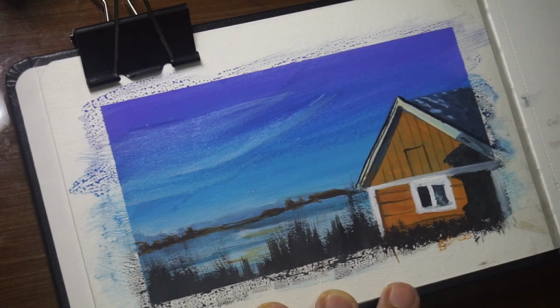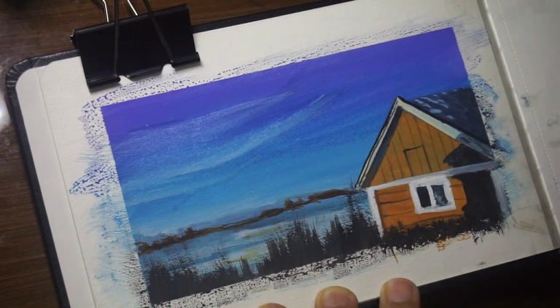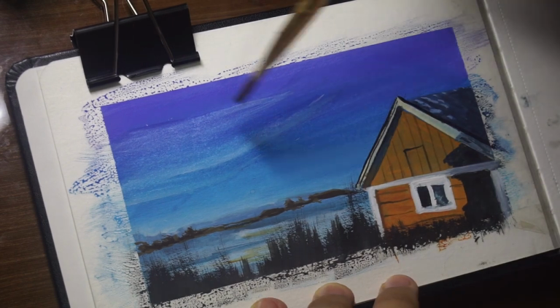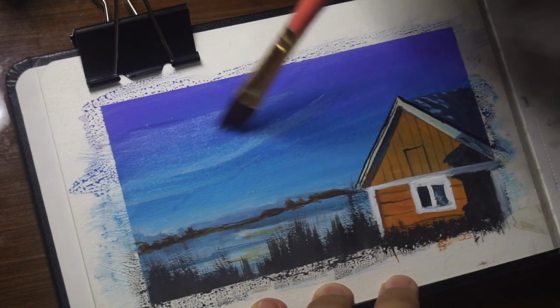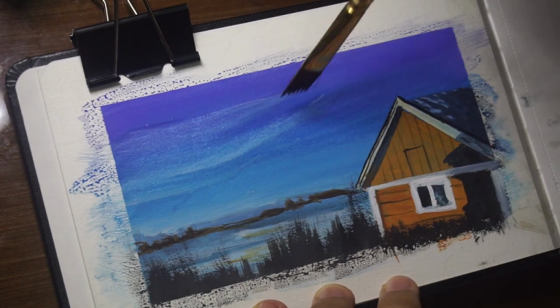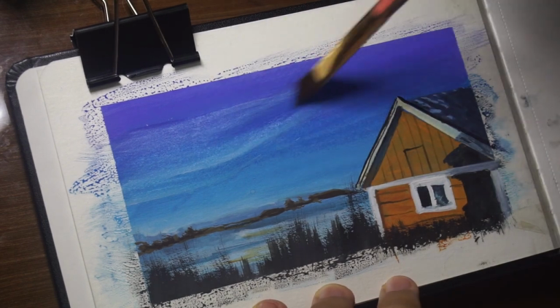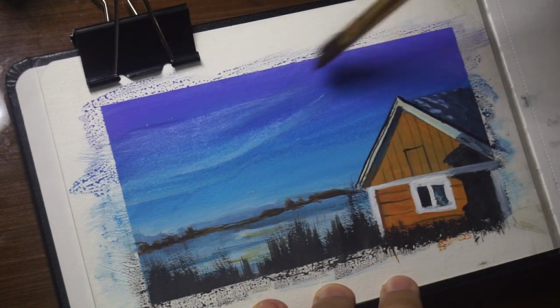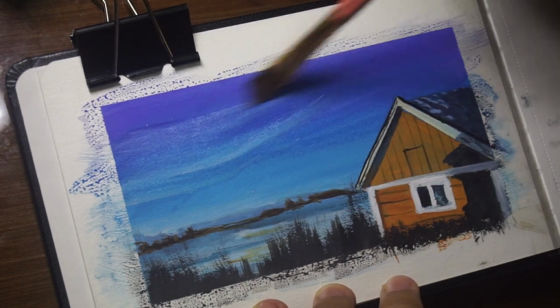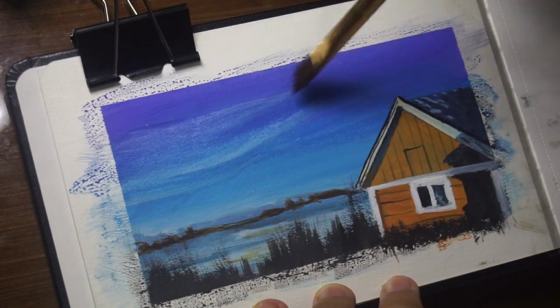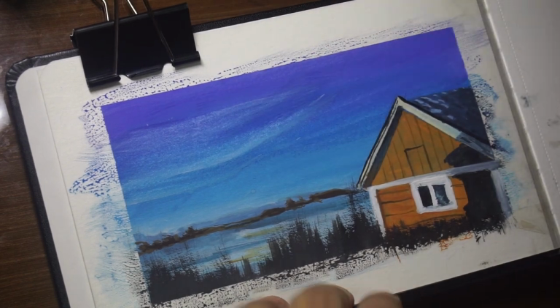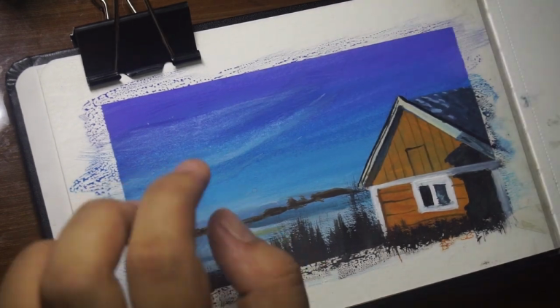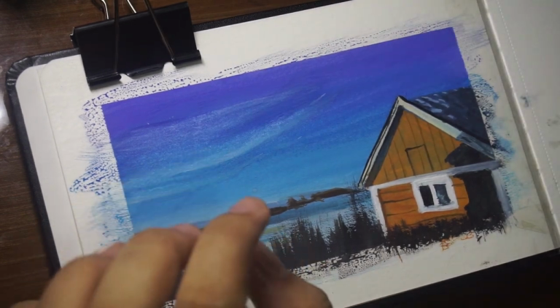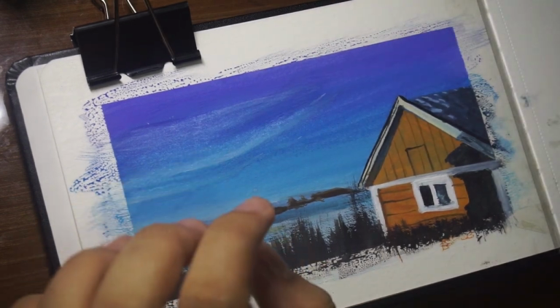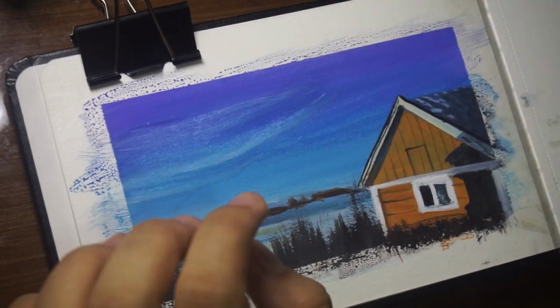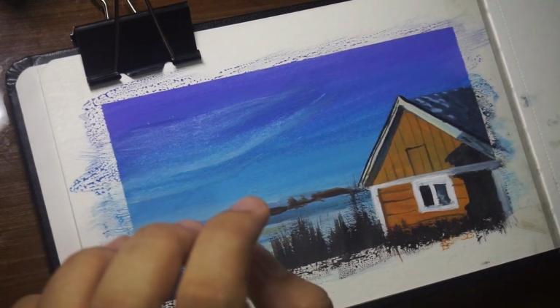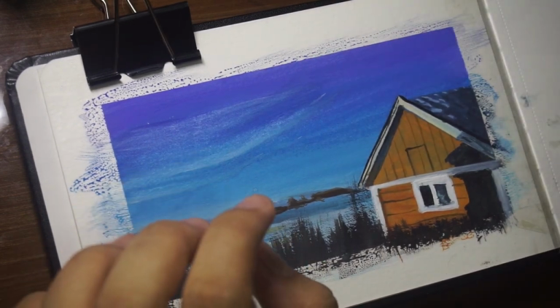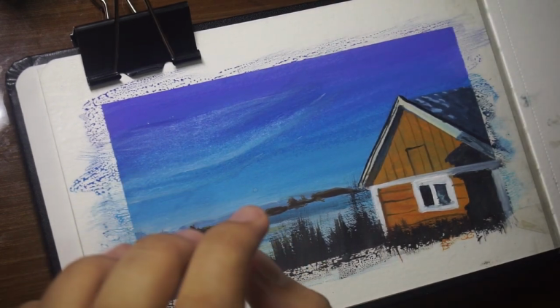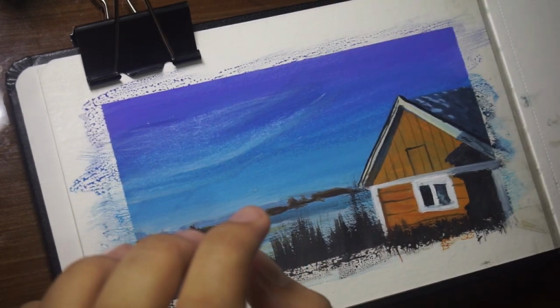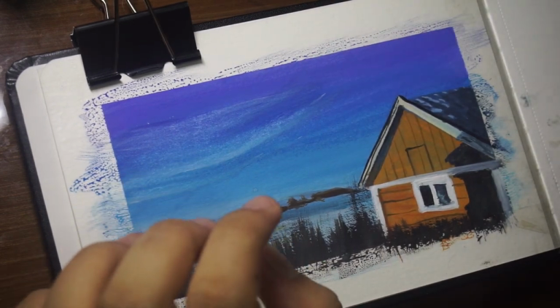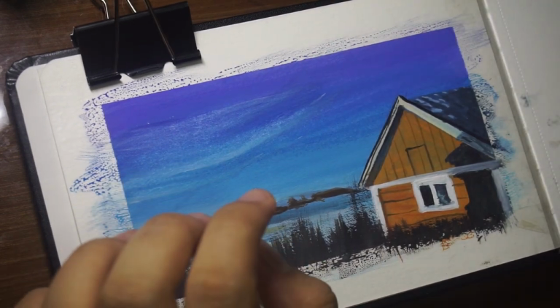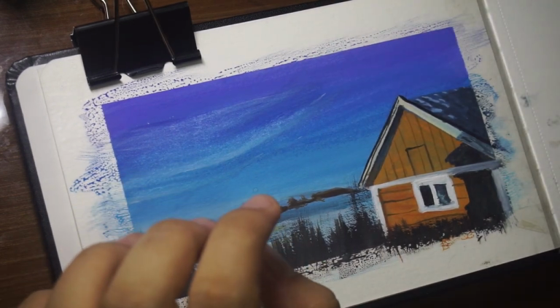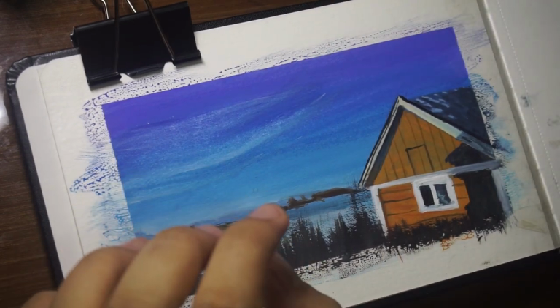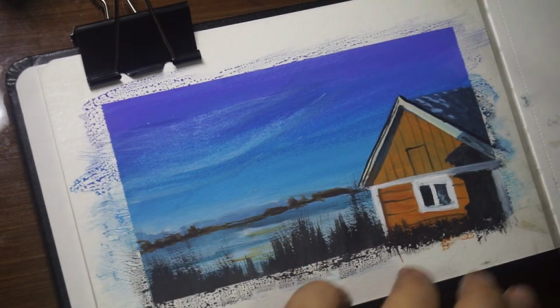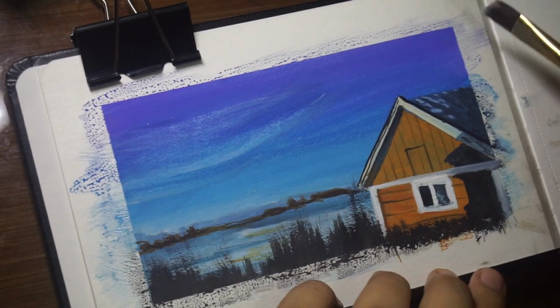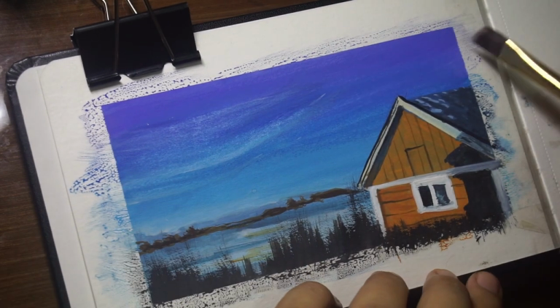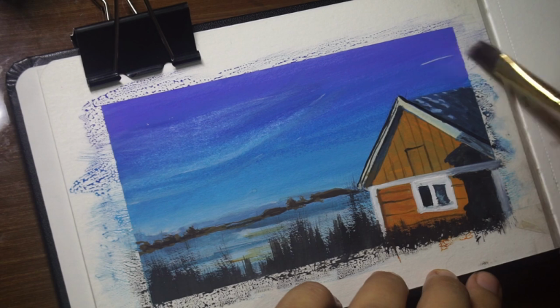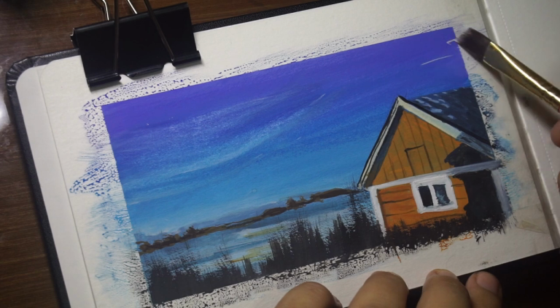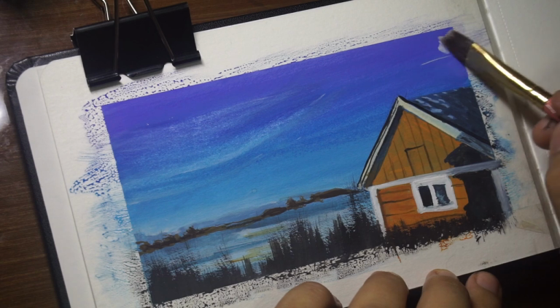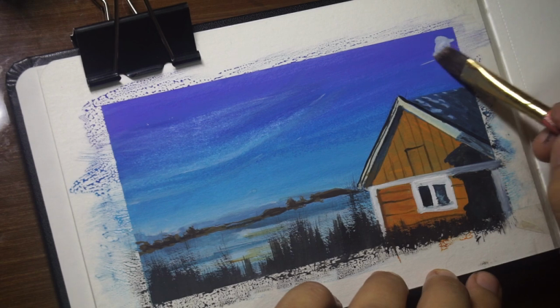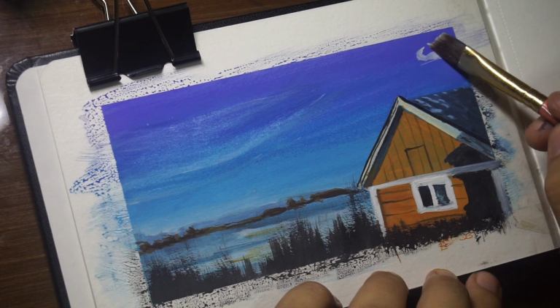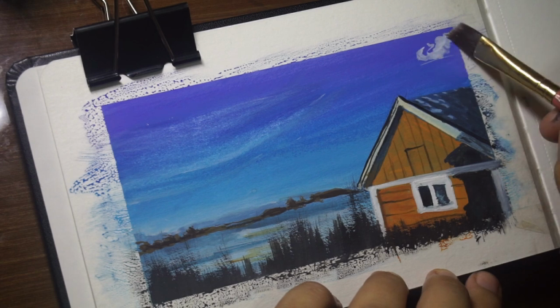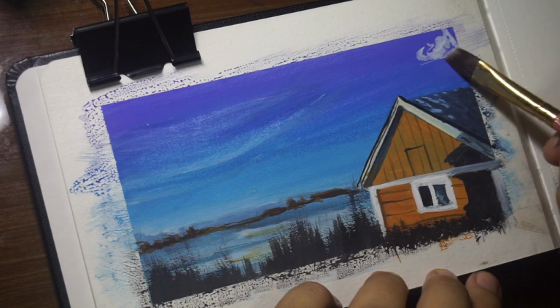Finally, add your clouds and blend them into the sky using a damp brush.